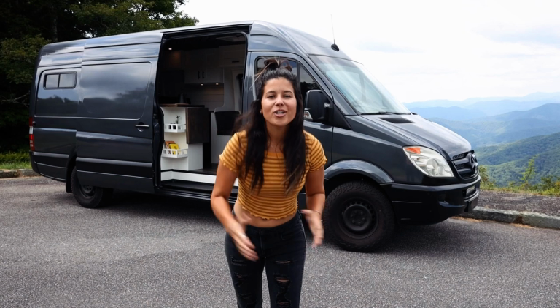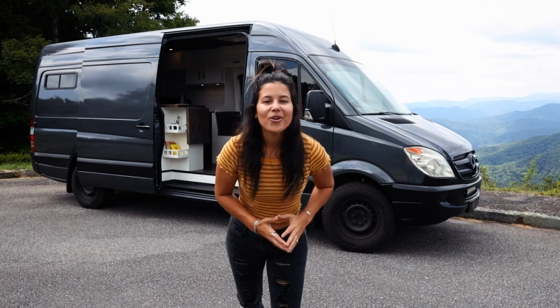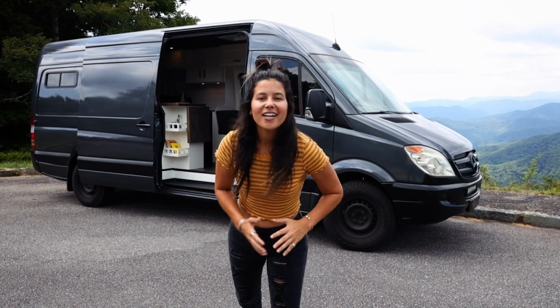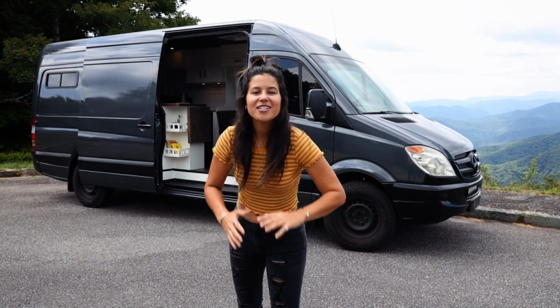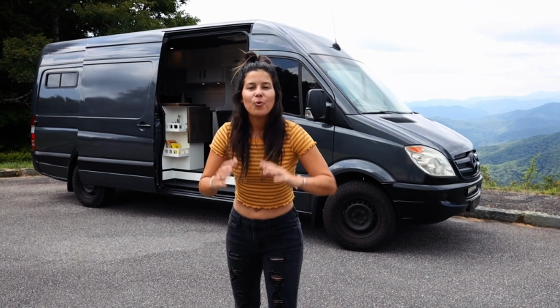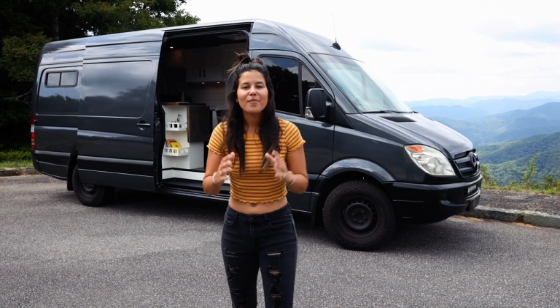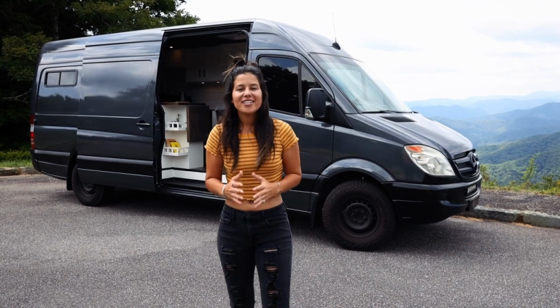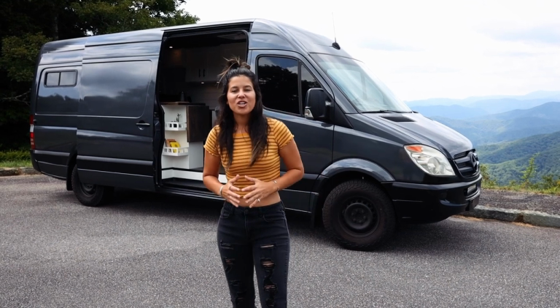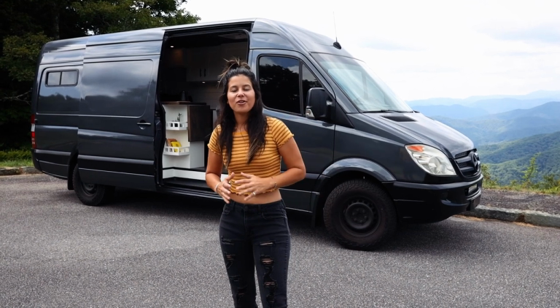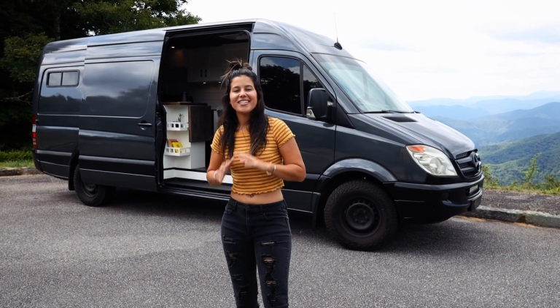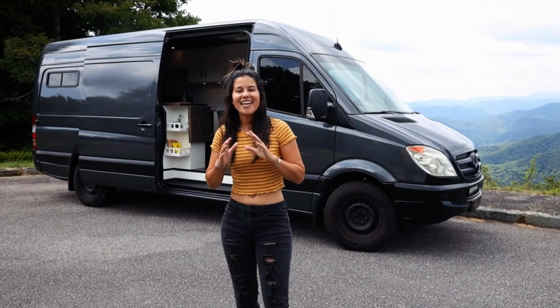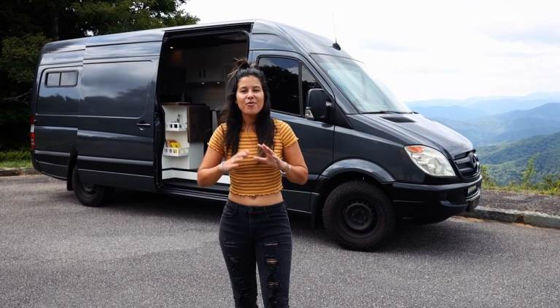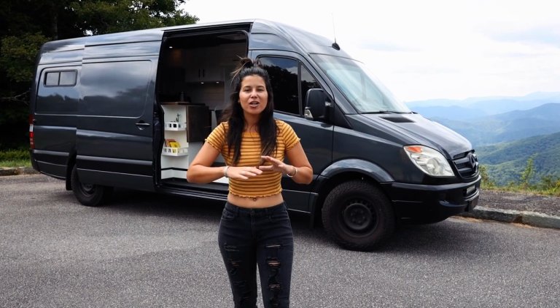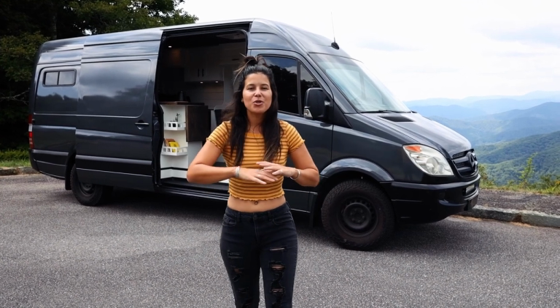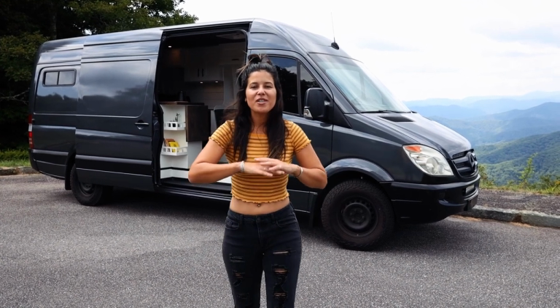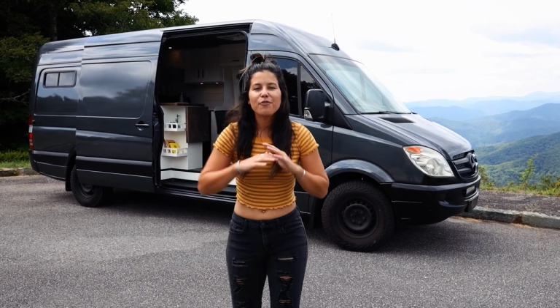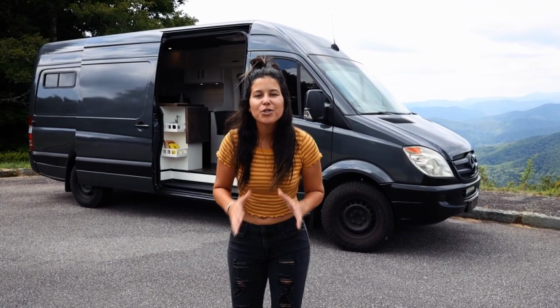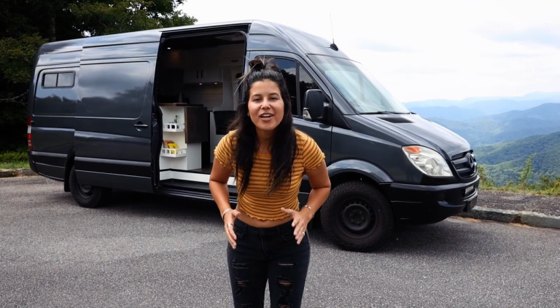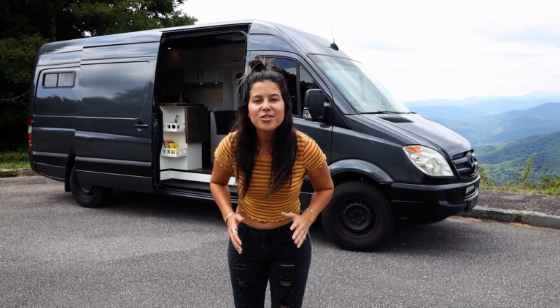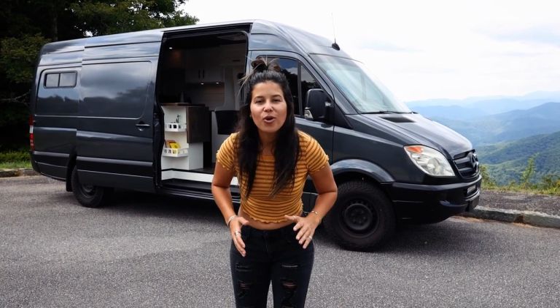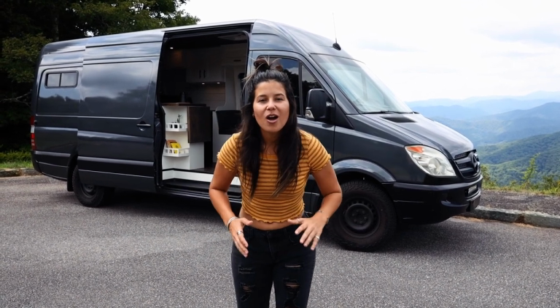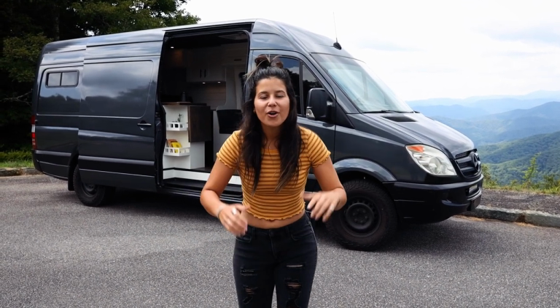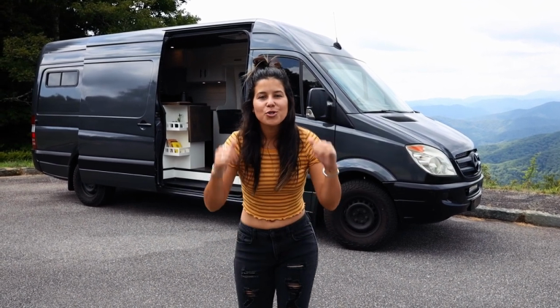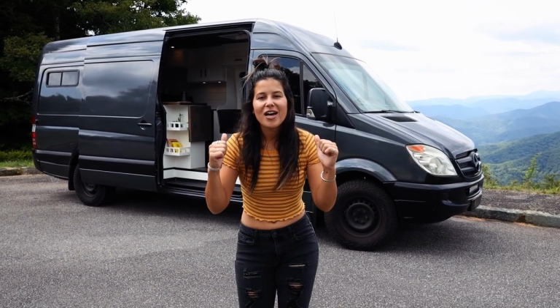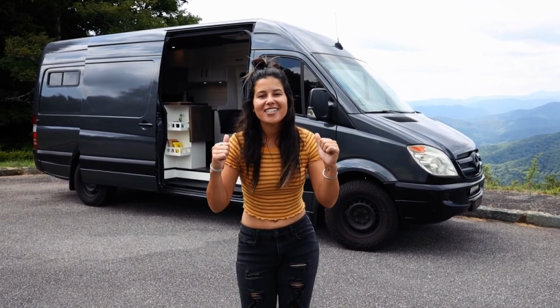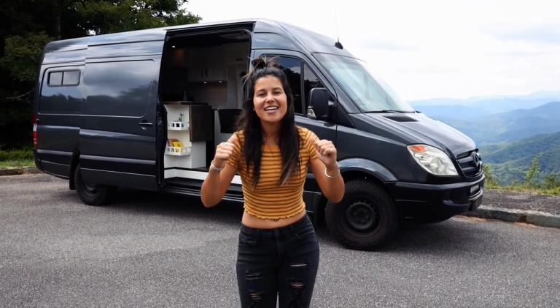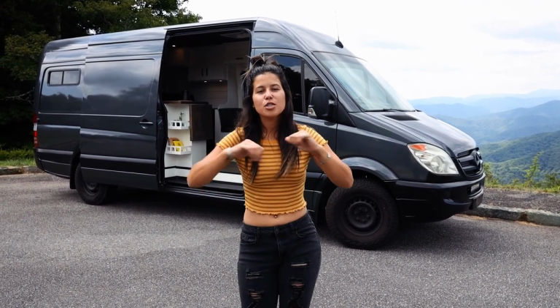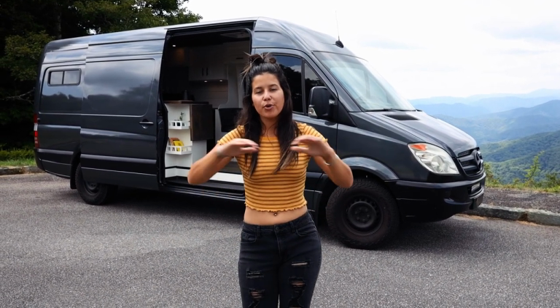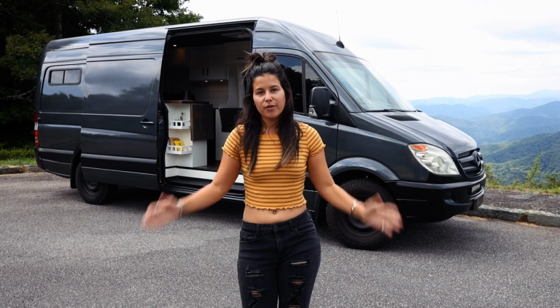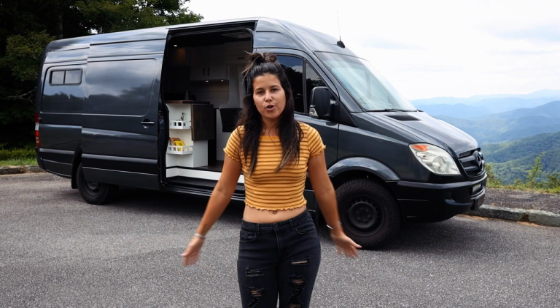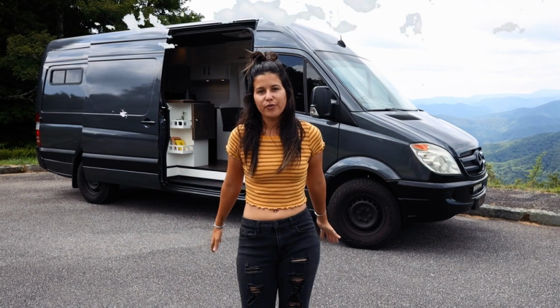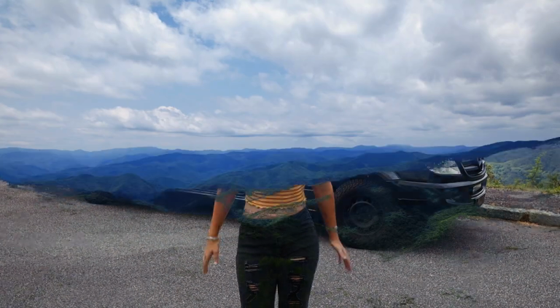What's going on guys? Welcome back to the channel. Today we are going to be doing the official van tour on our 2008 Sprinter conversion van.